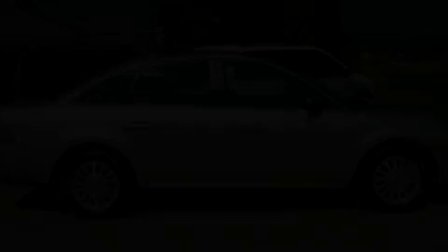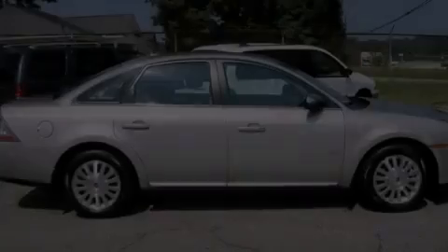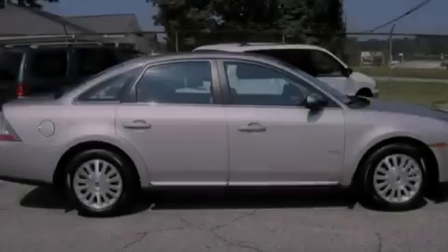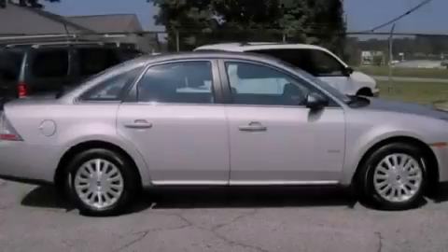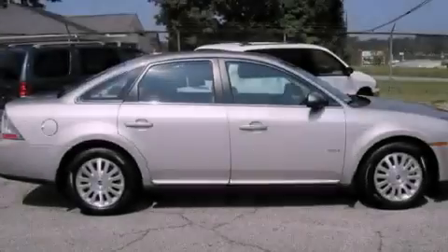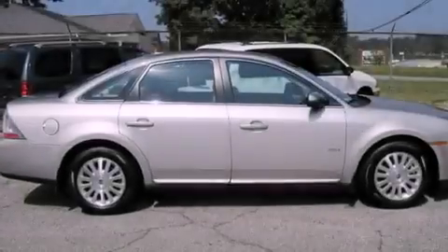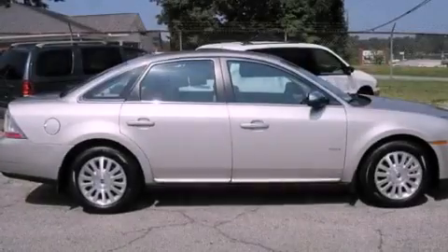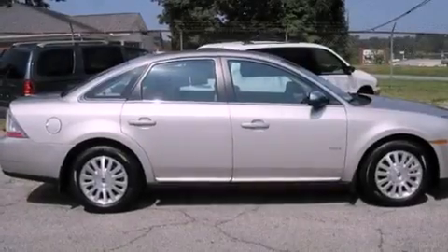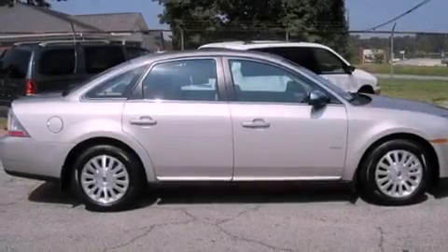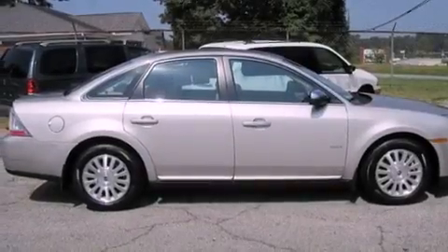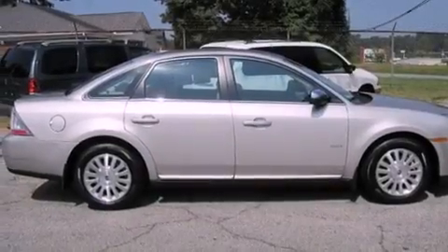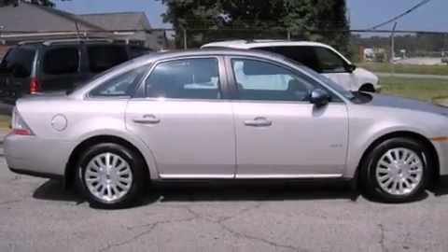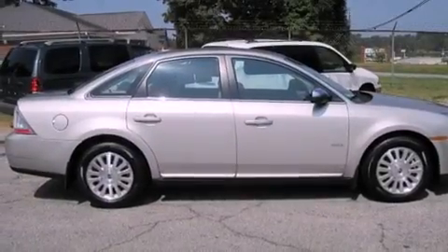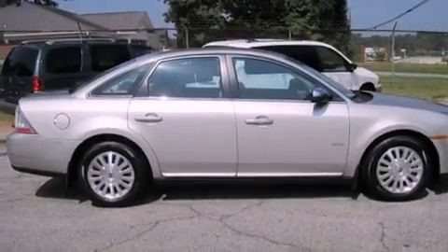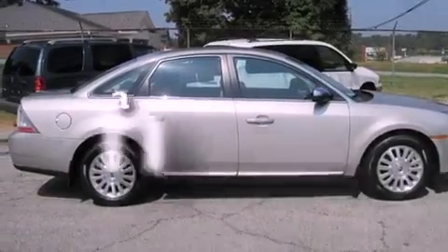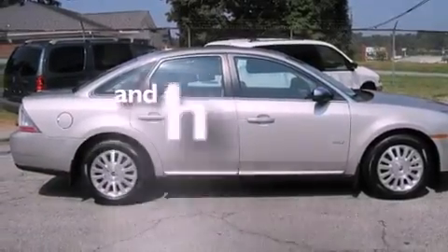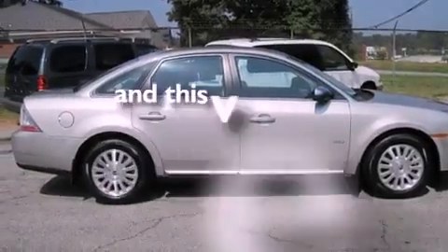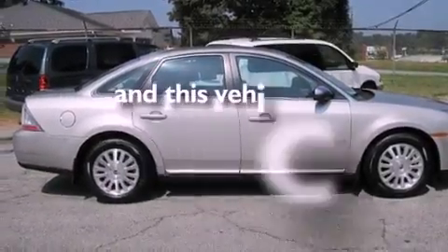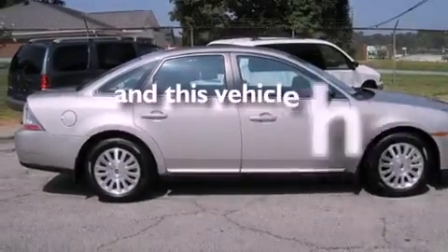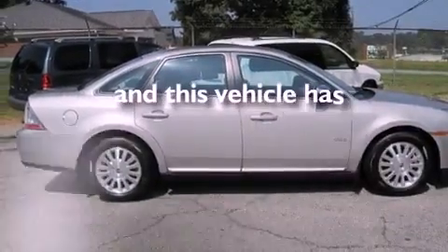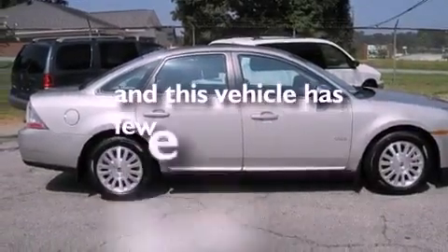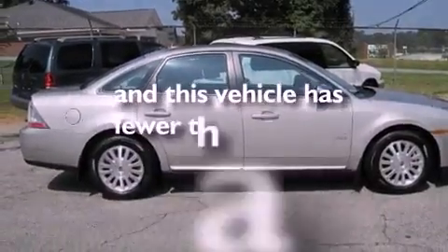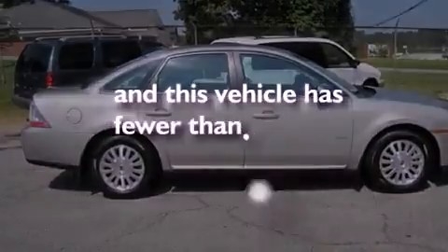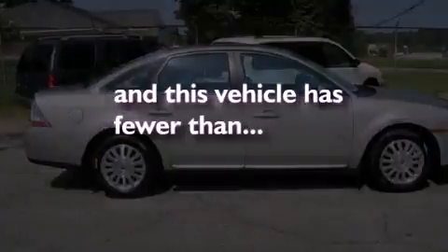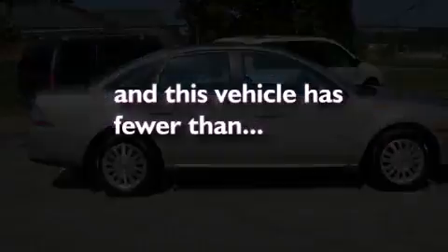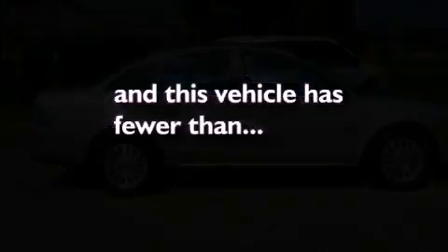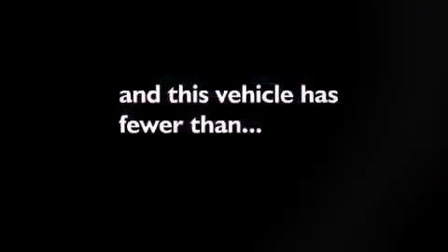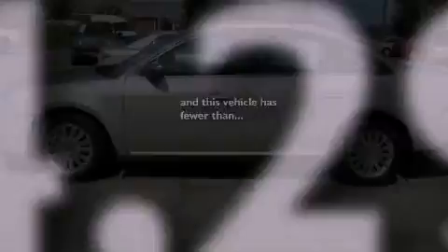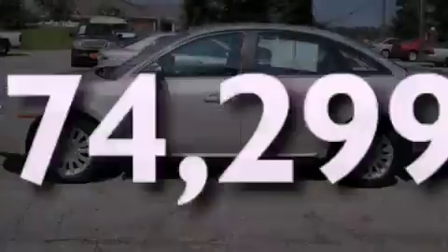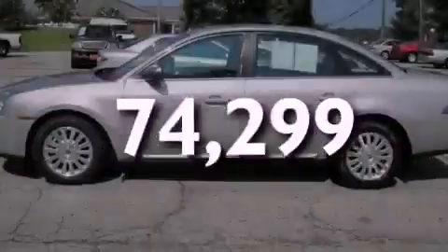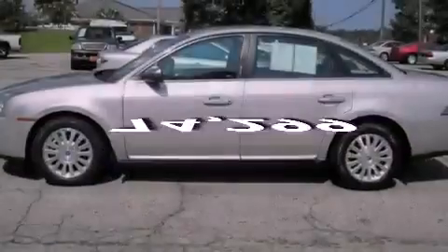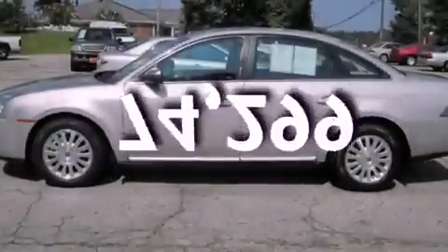It also has heater vents for rear-seated passengers, and this vehicle has fewer than 75,000 miles on the odometer.